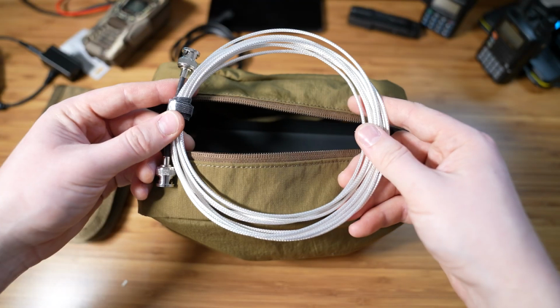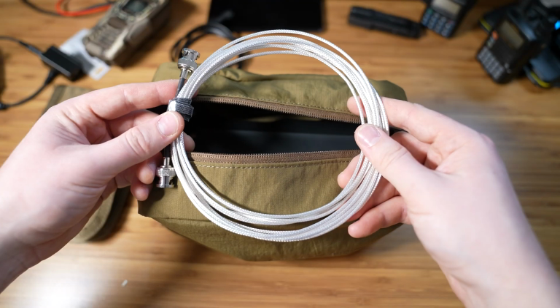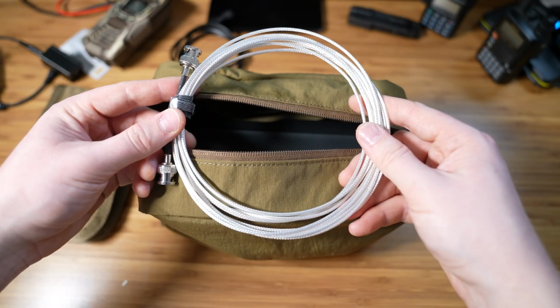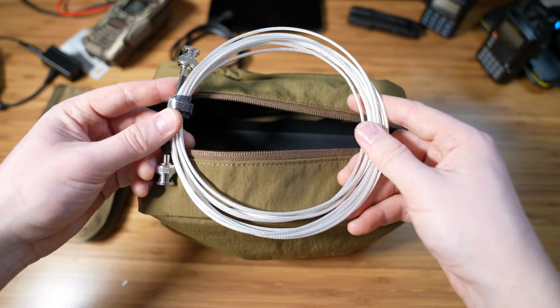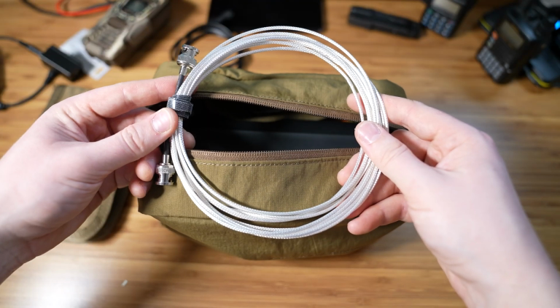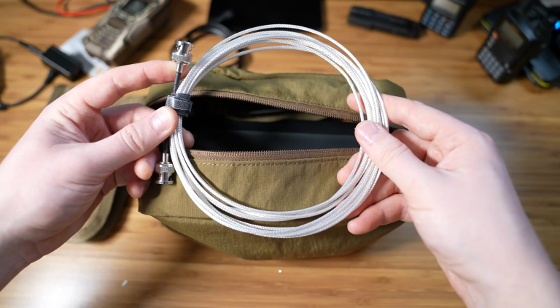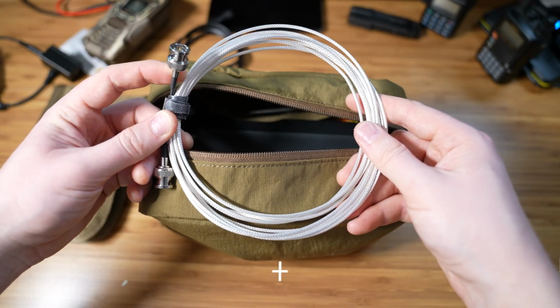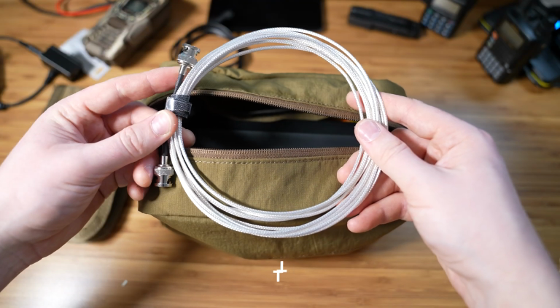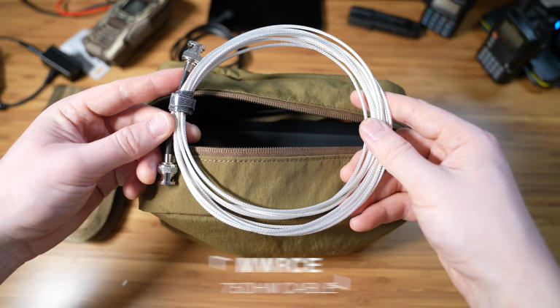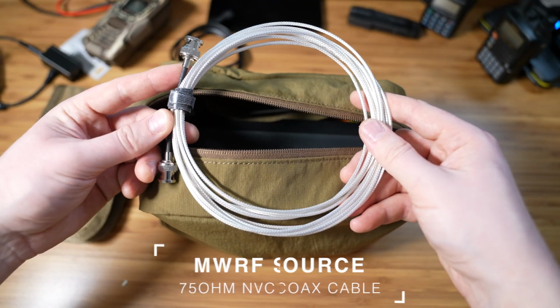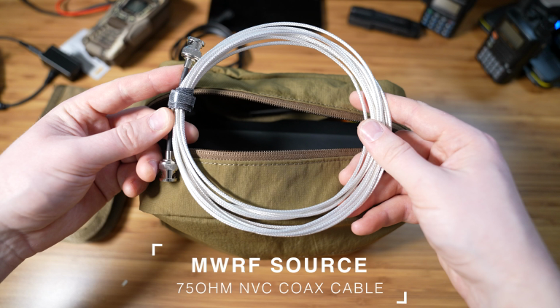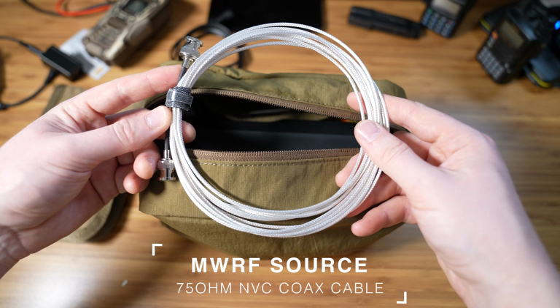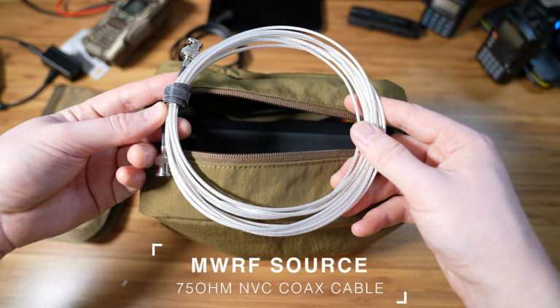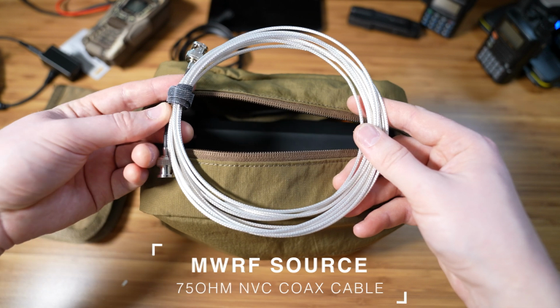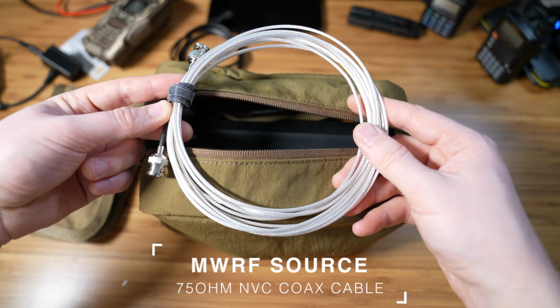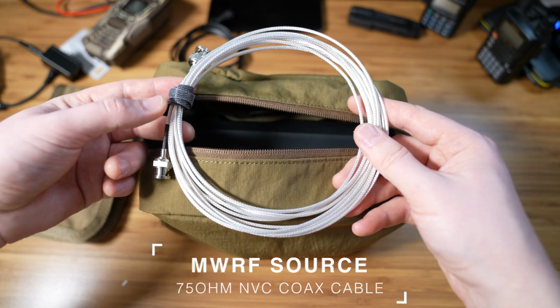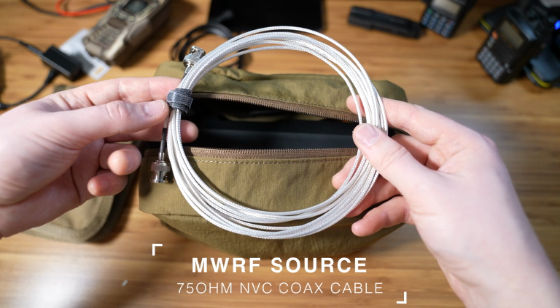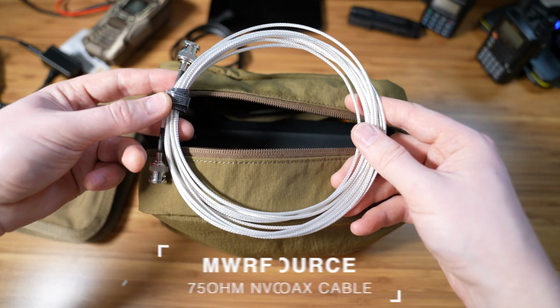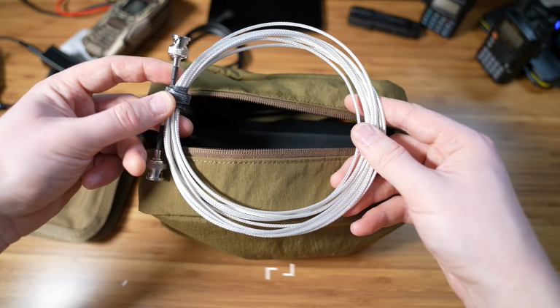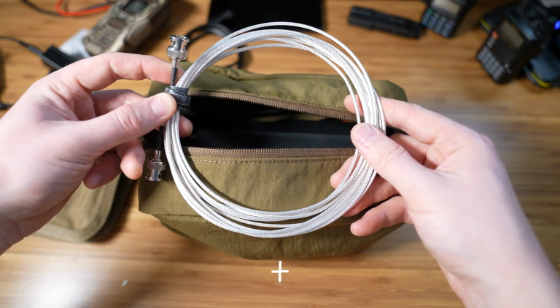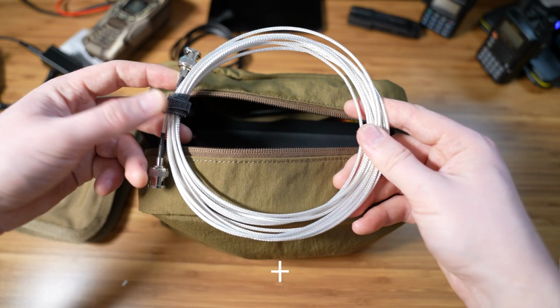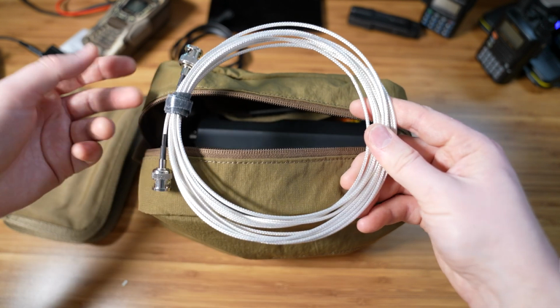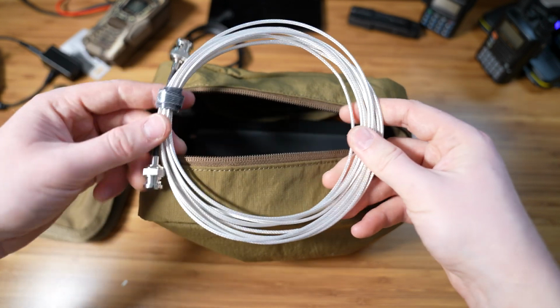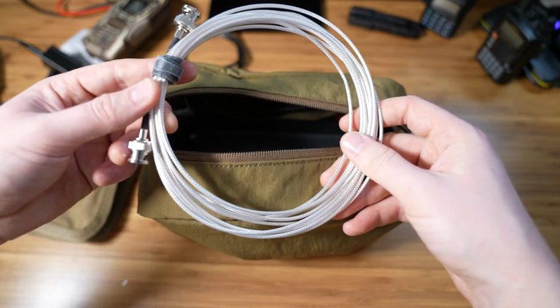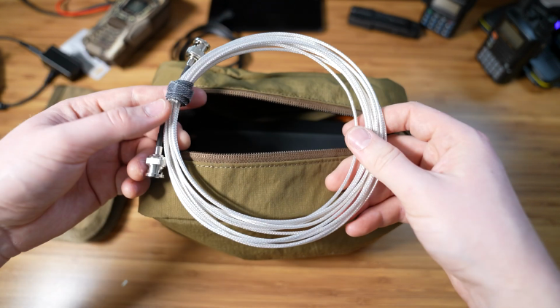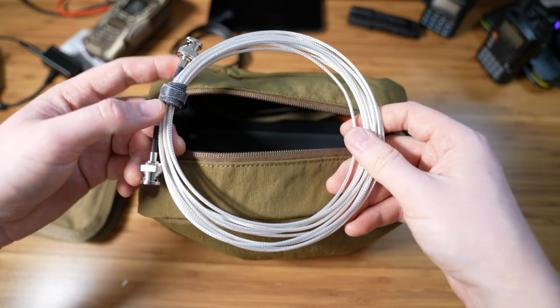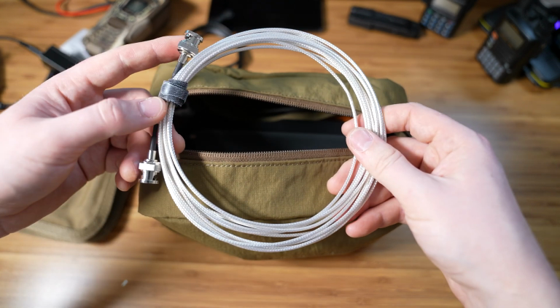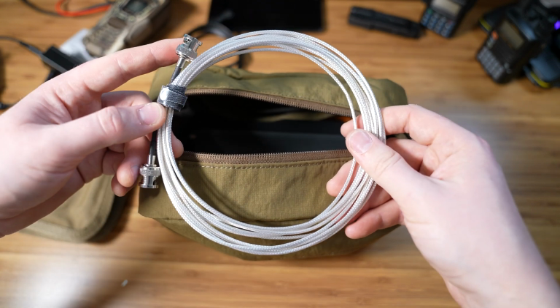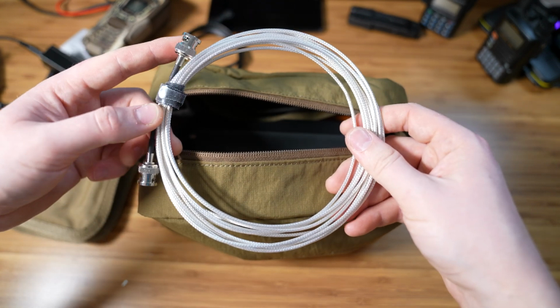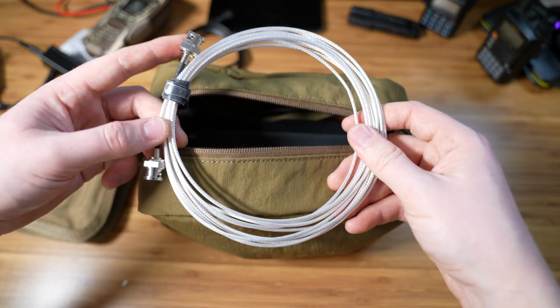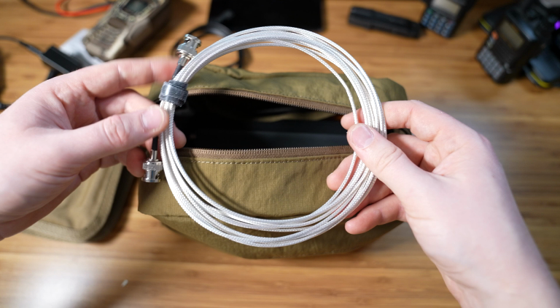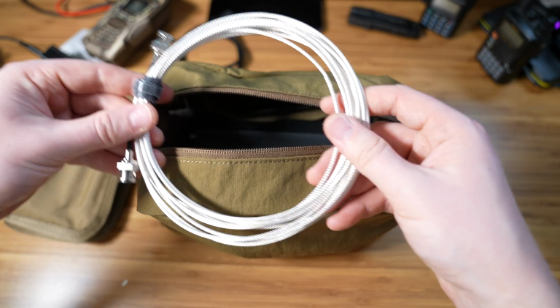Next up, about 20 feet of a BNC or SDI cable. This is what I use to connect my antenna to my radio.